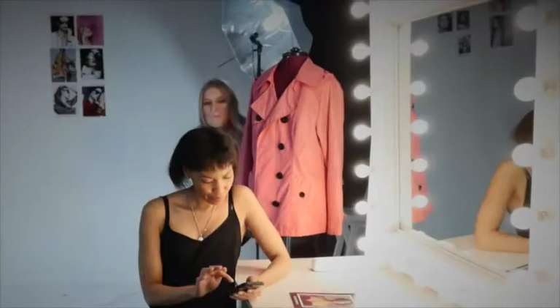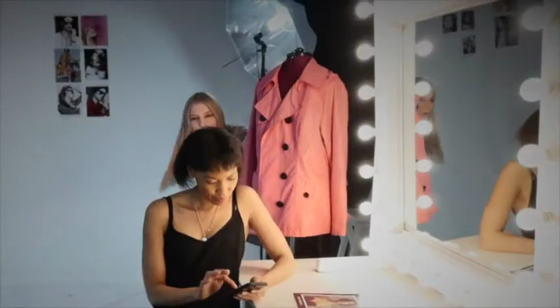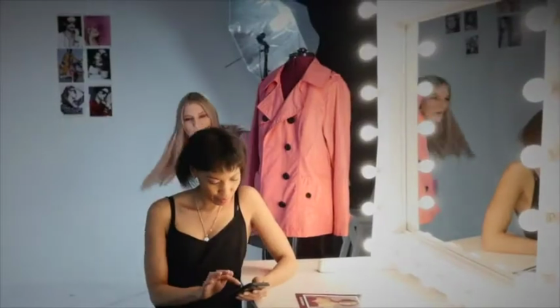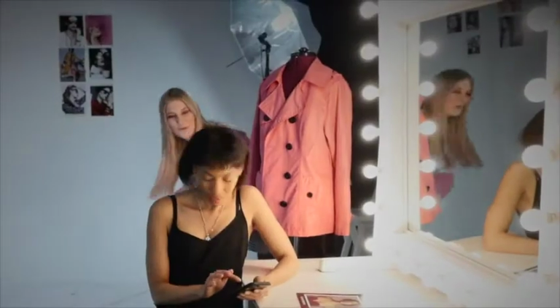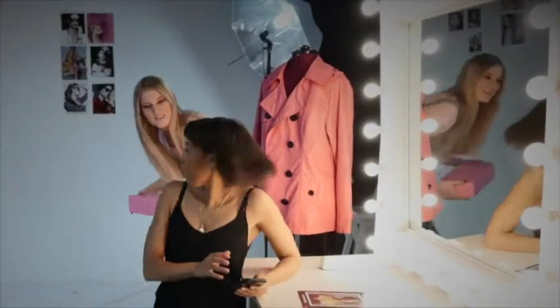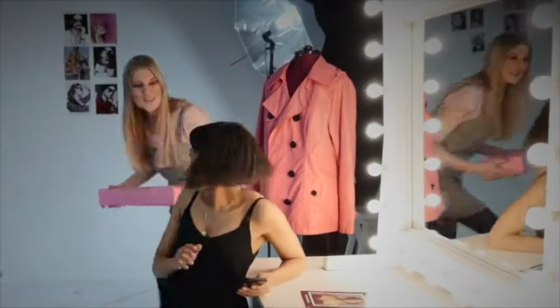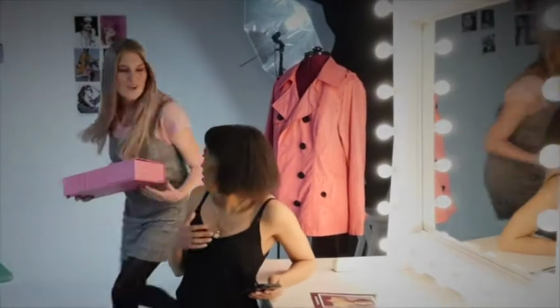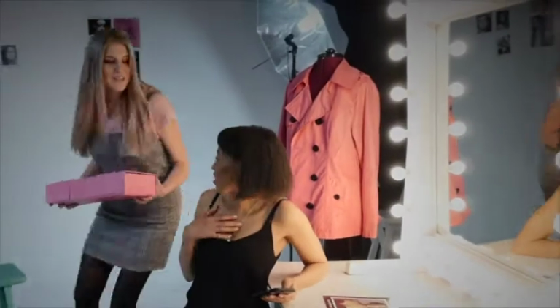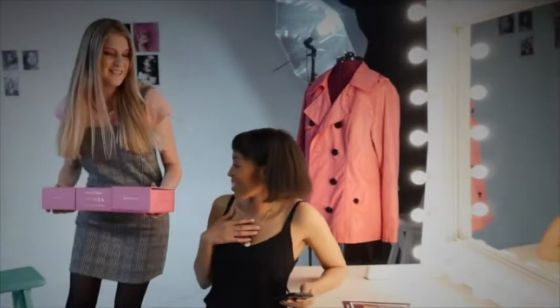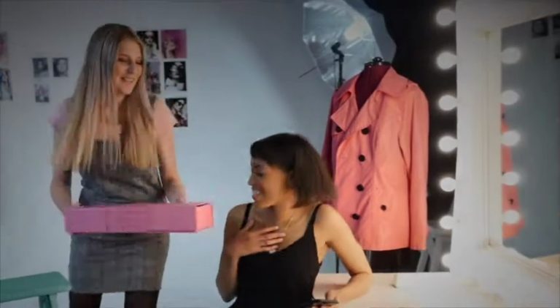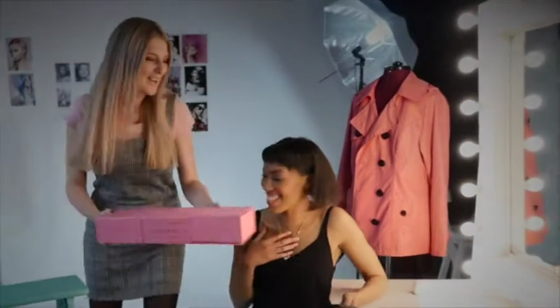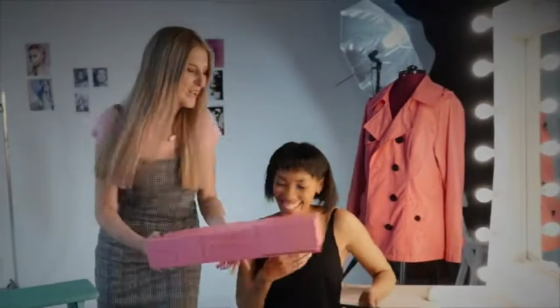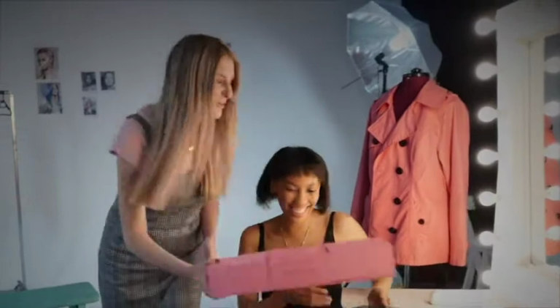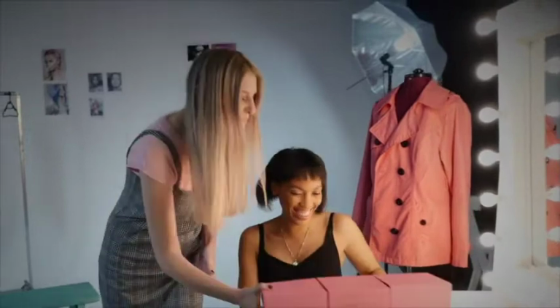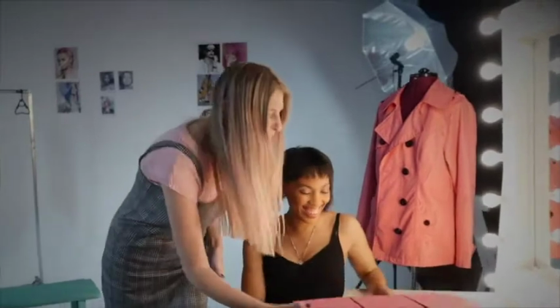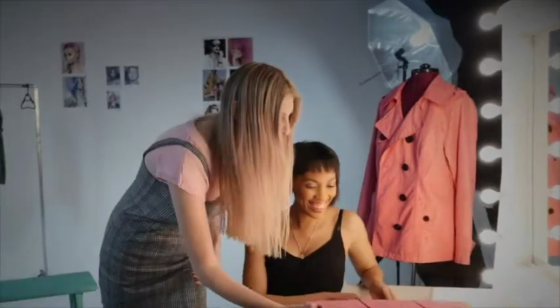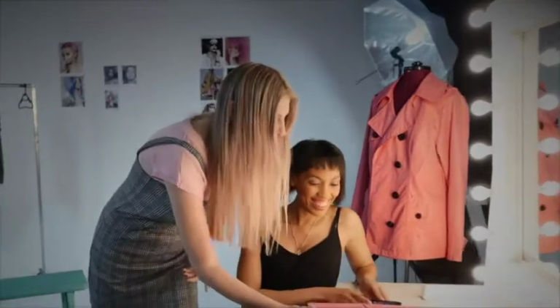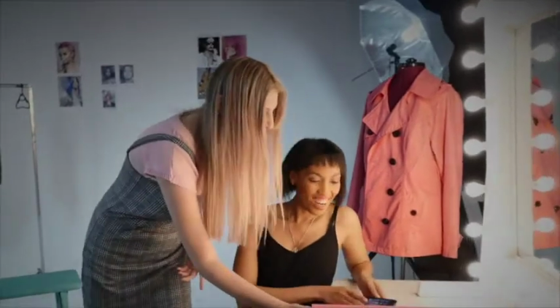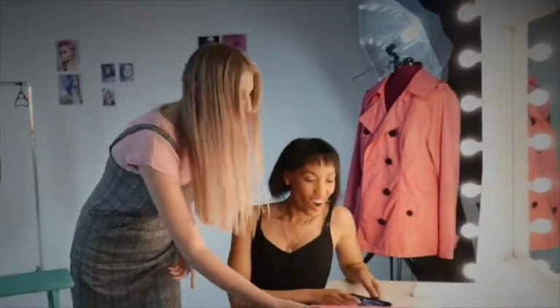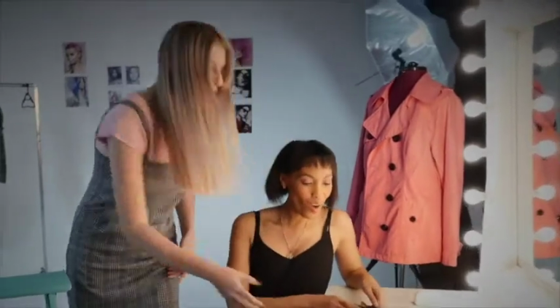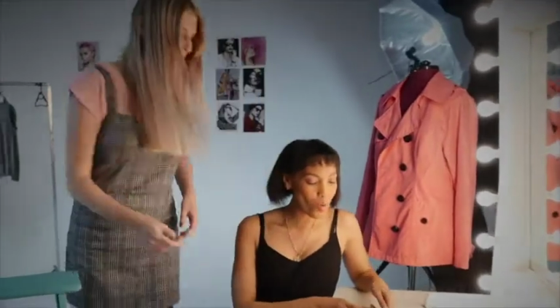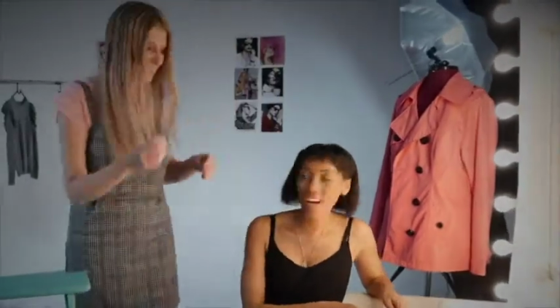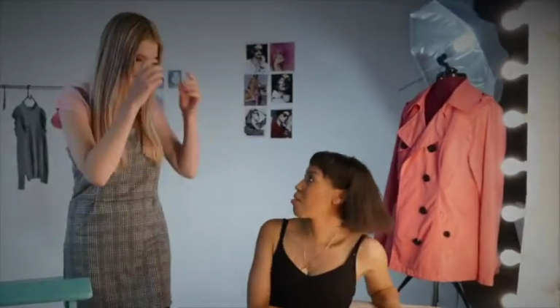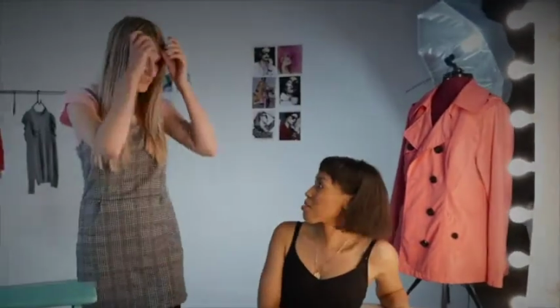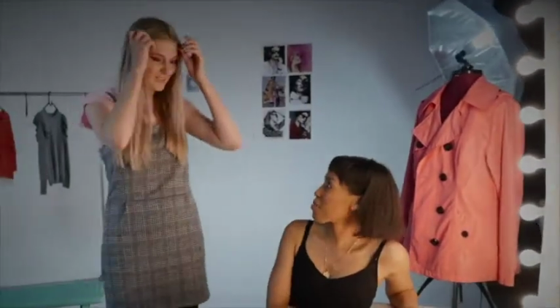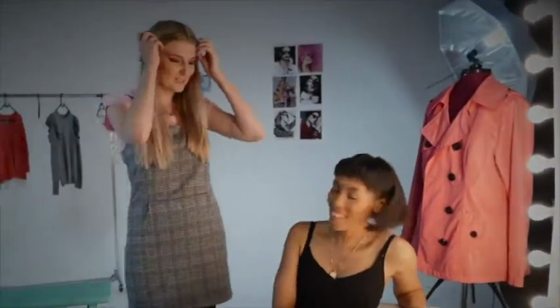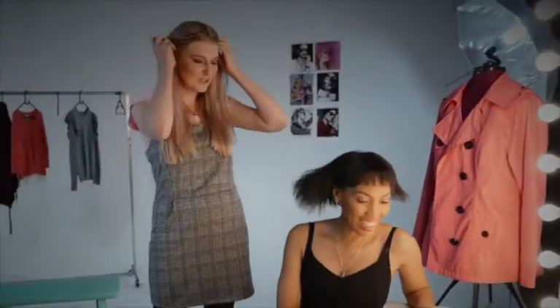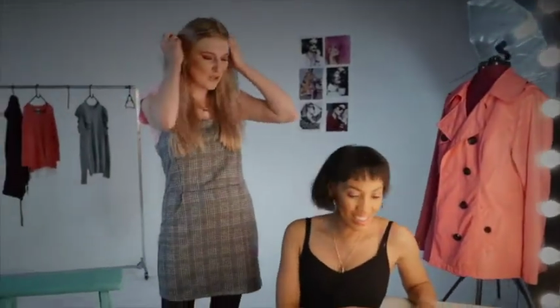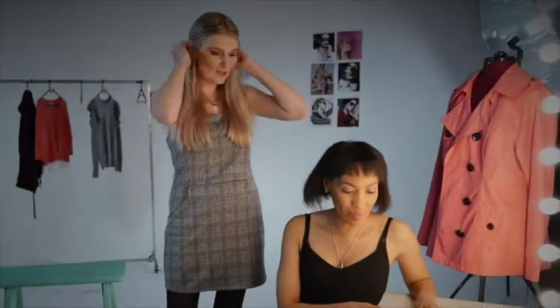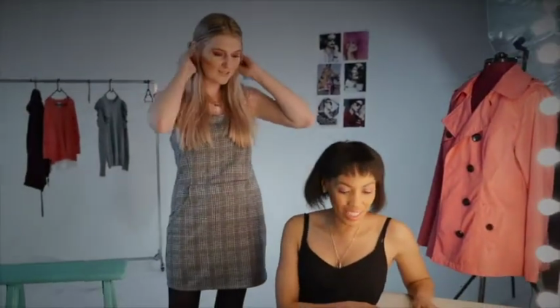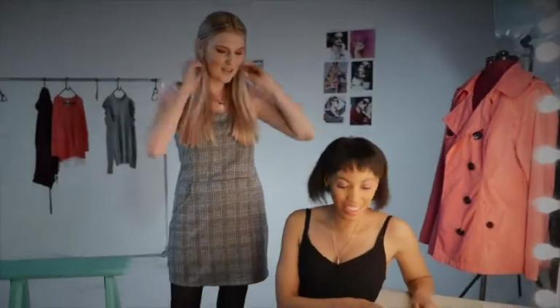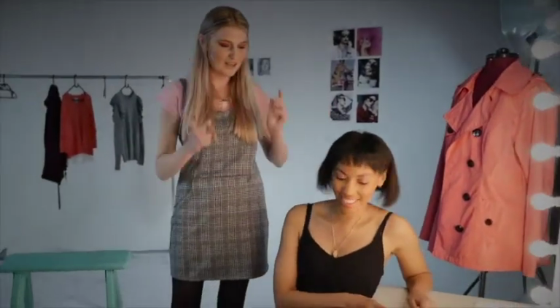Boom! Tracey! Look what Bulgari dropped off, right? Wow, it's pink. It's so exciting.